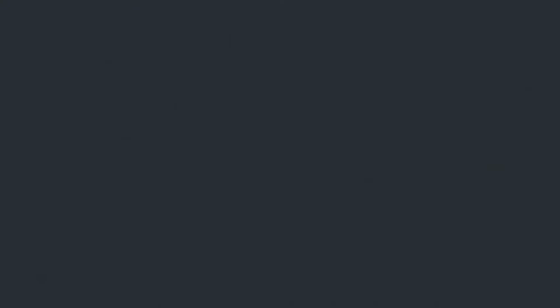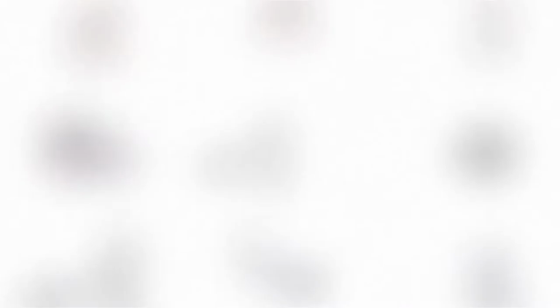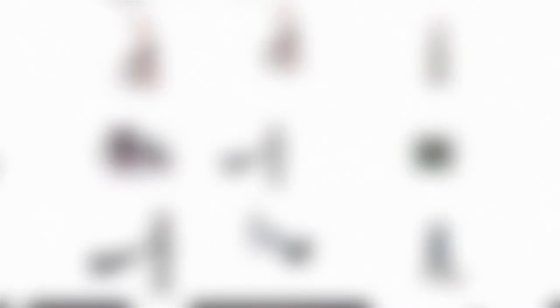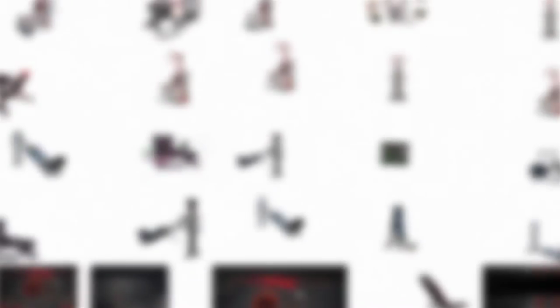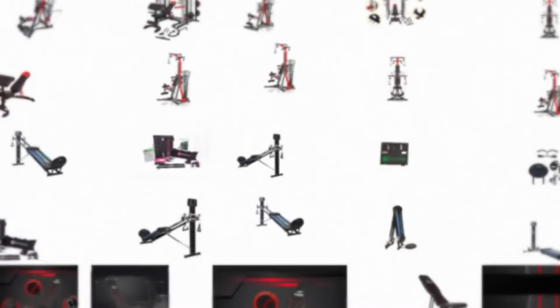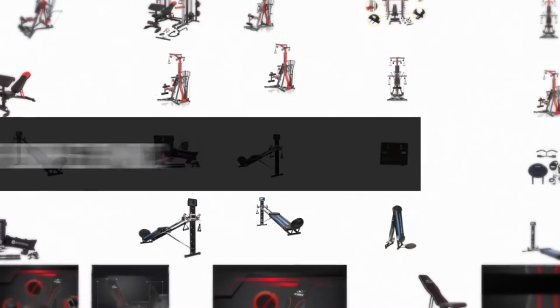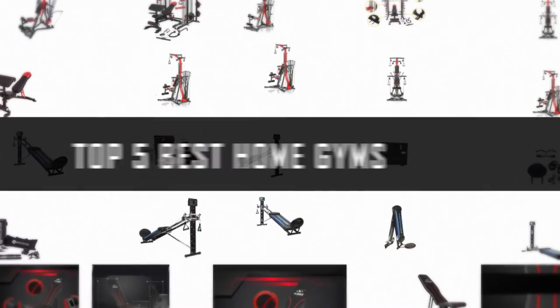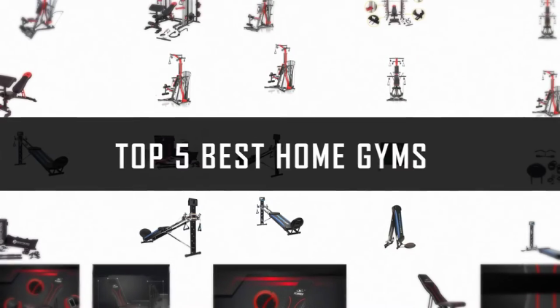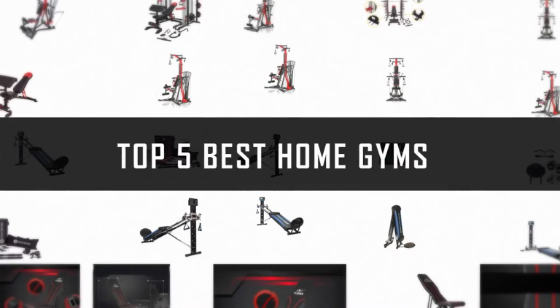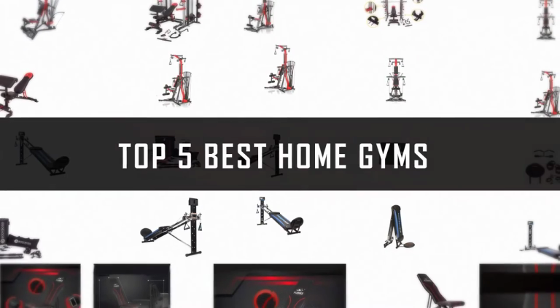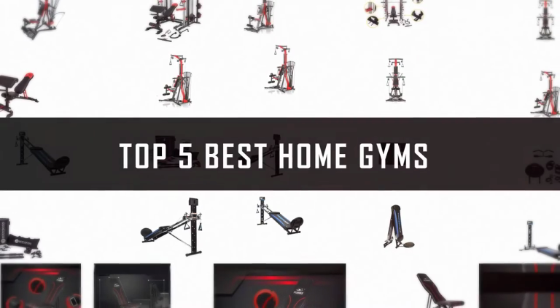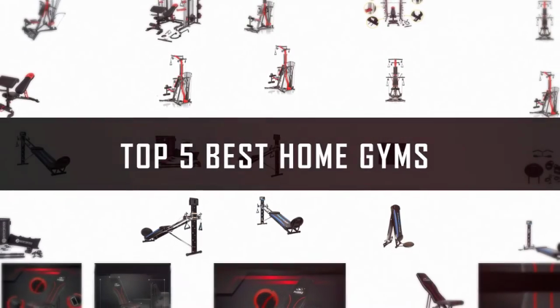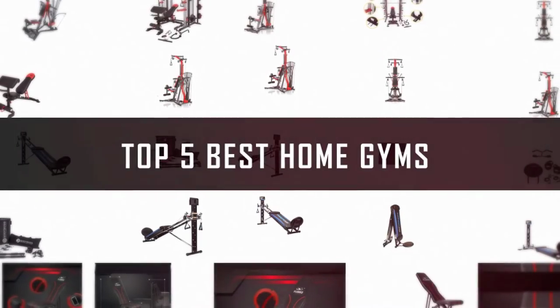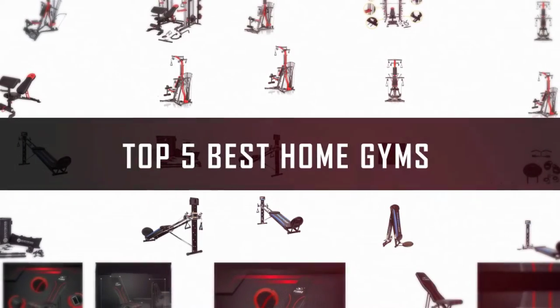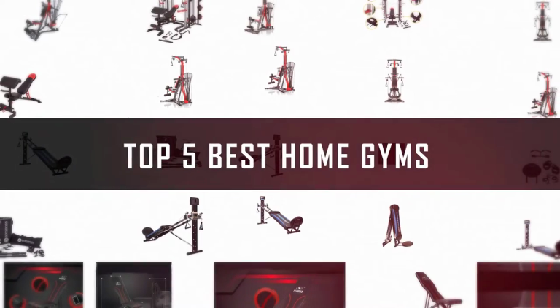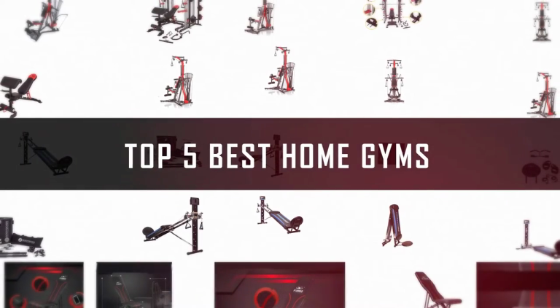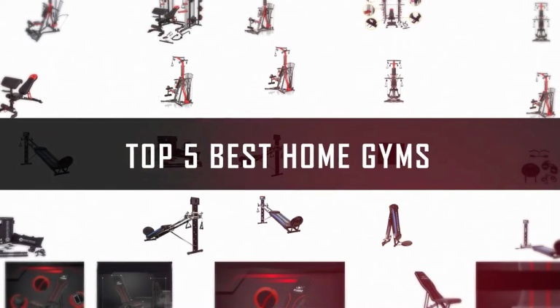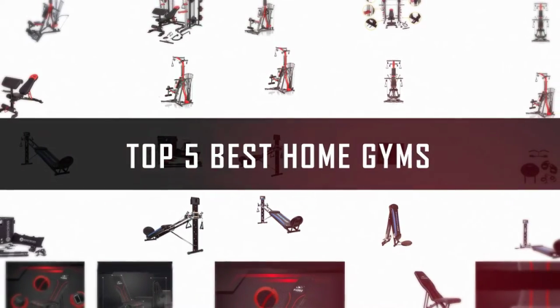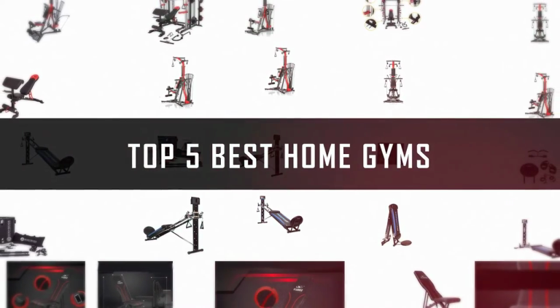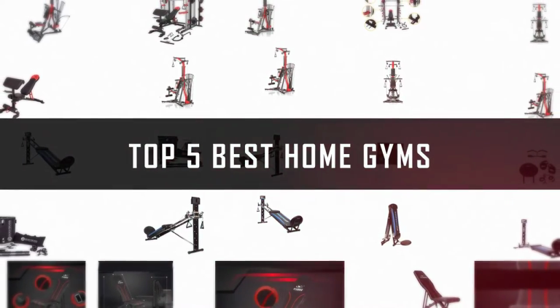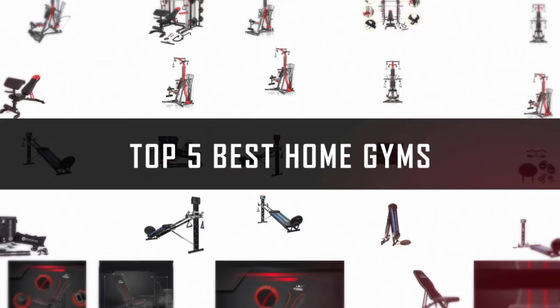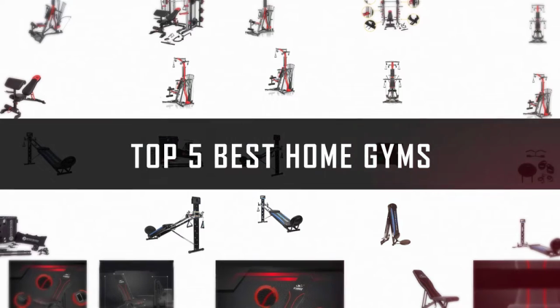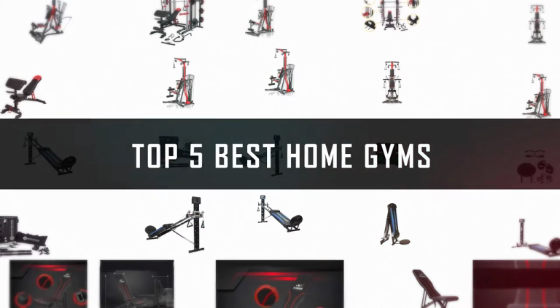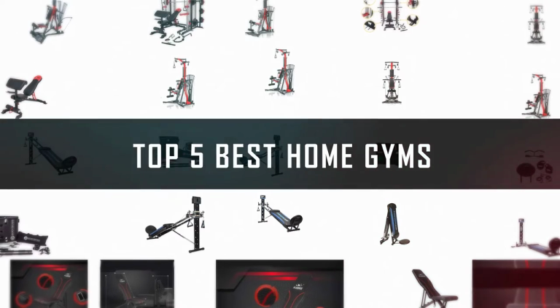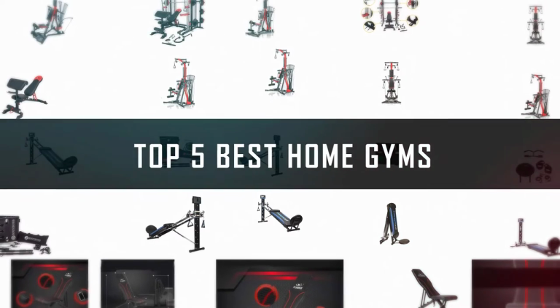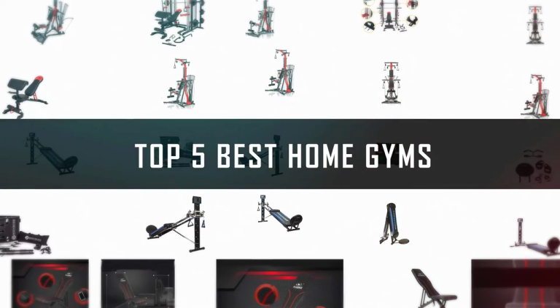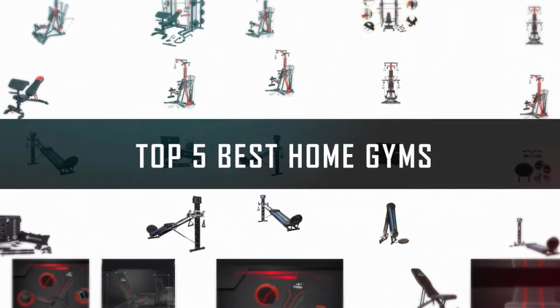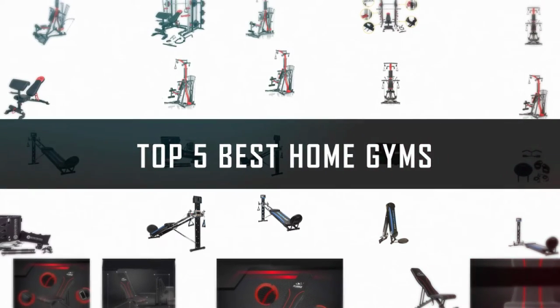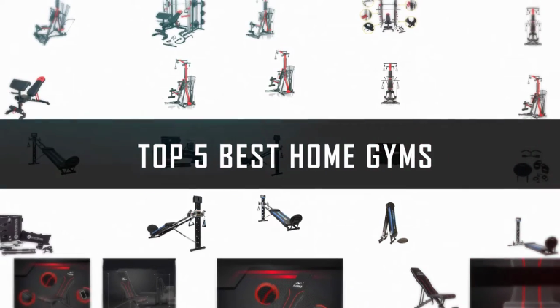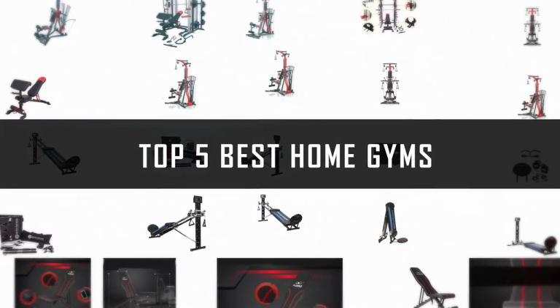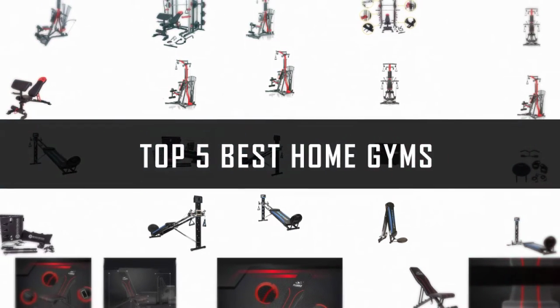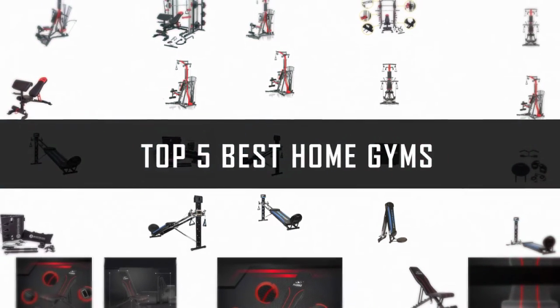If you are looking for the best home gym, here is a collection you have got to see. Let's get started.